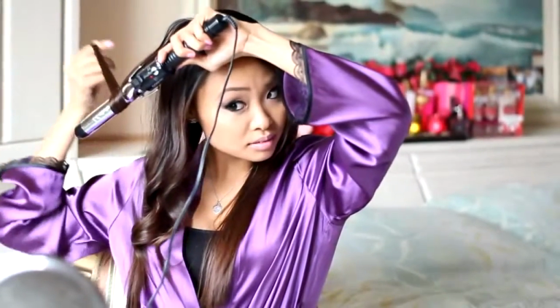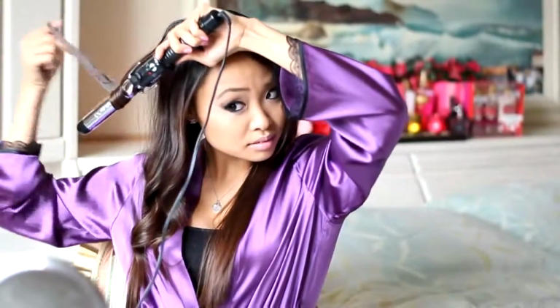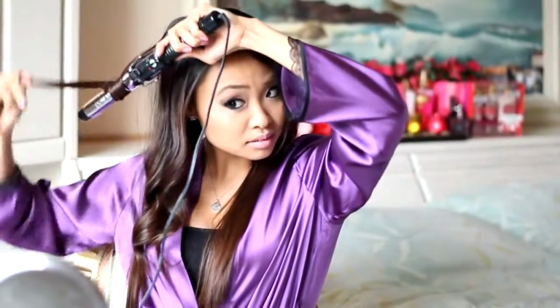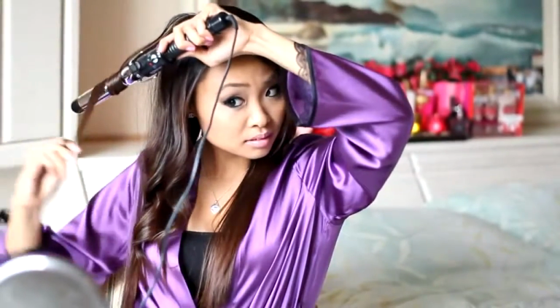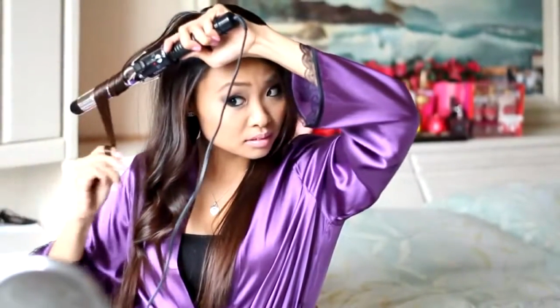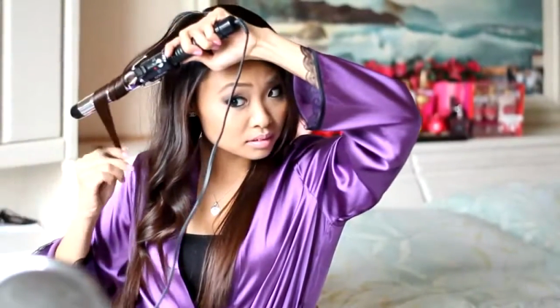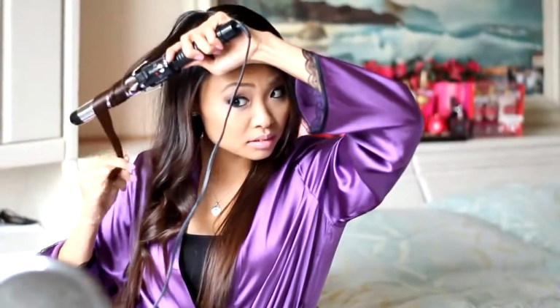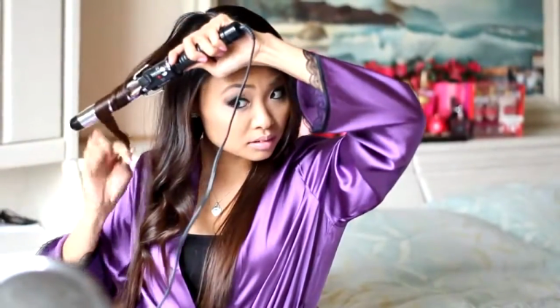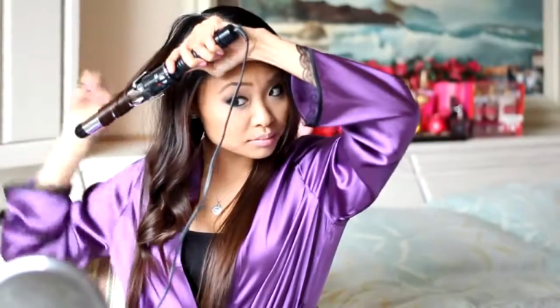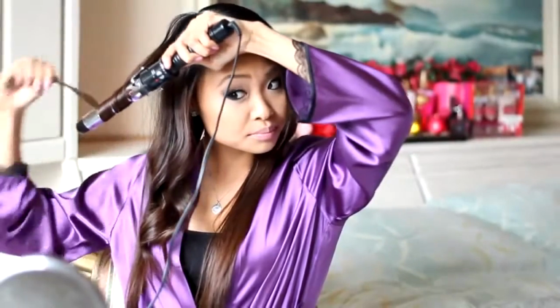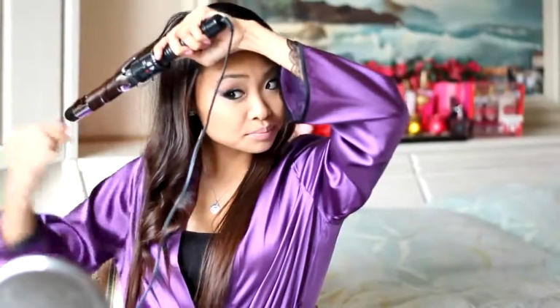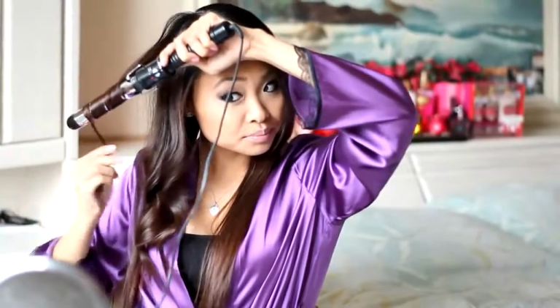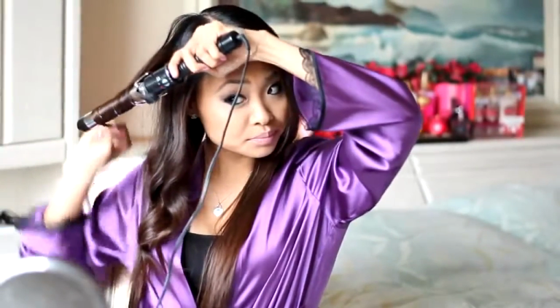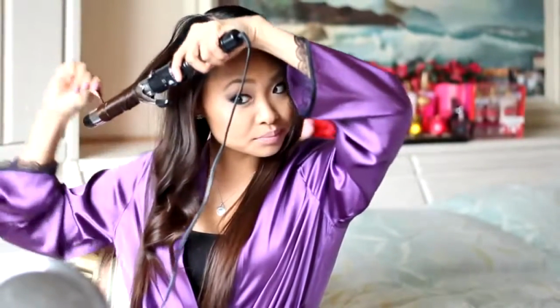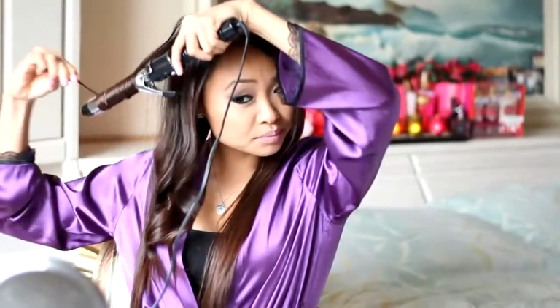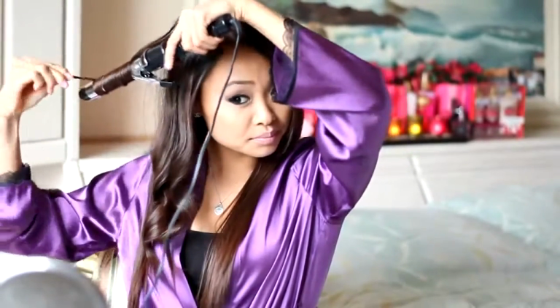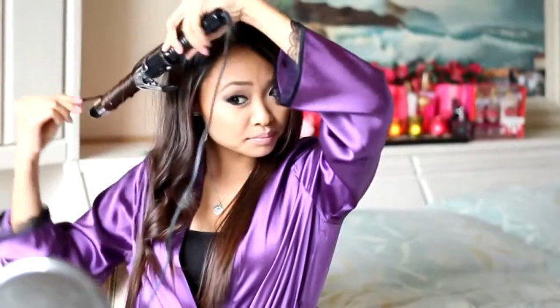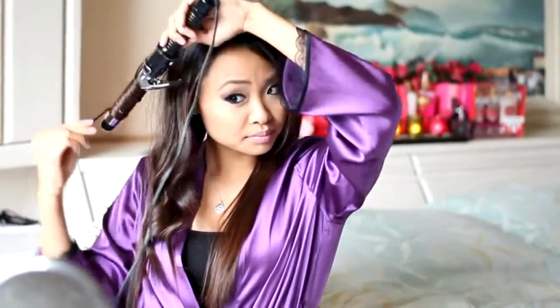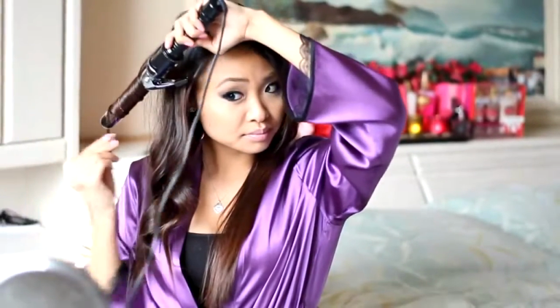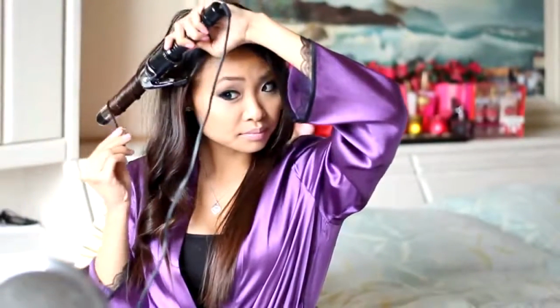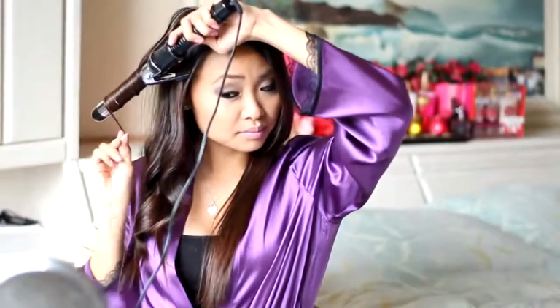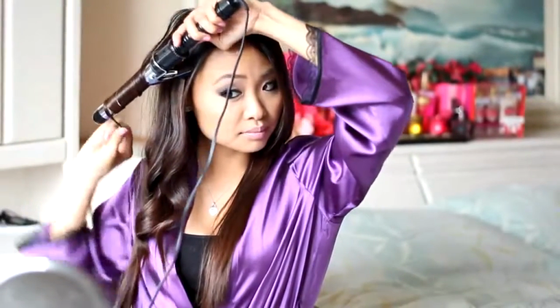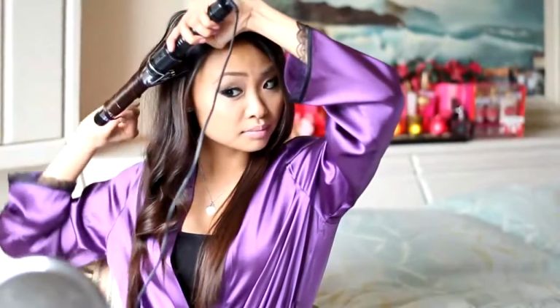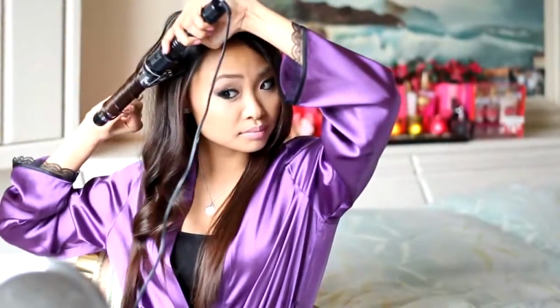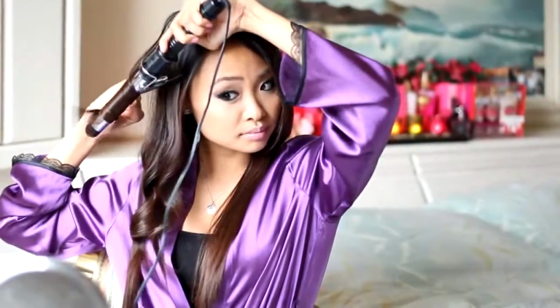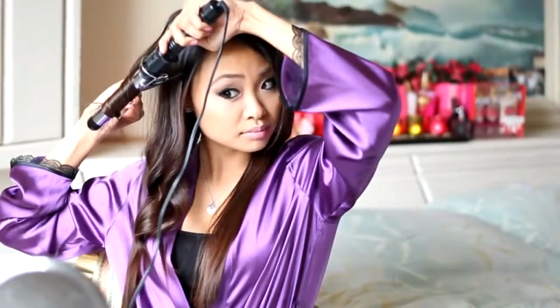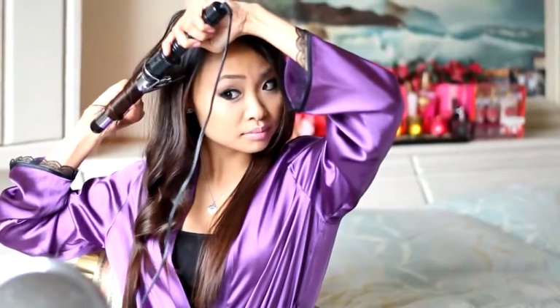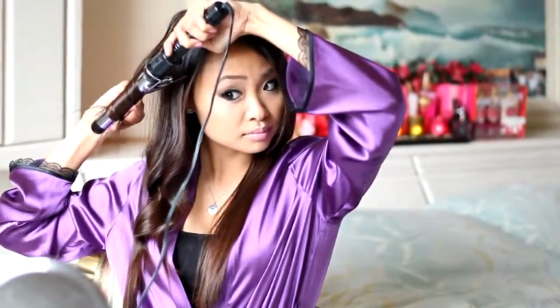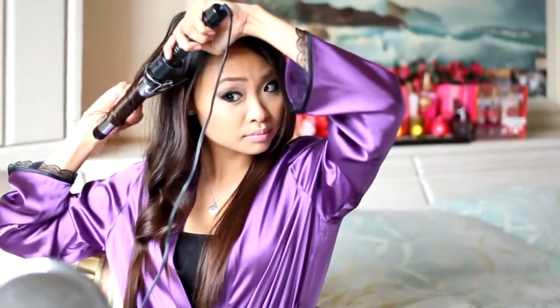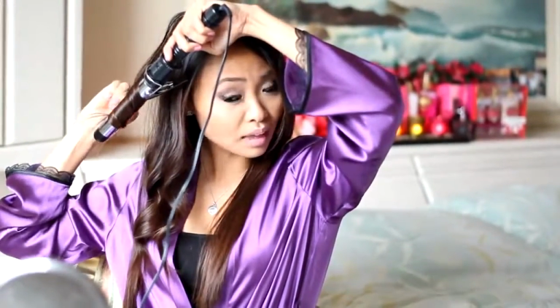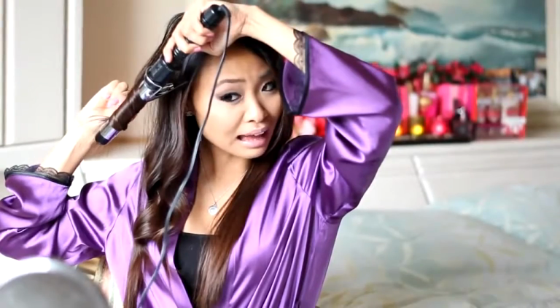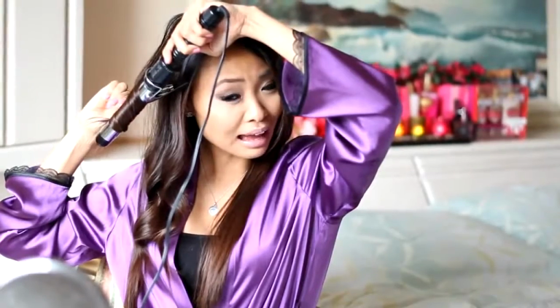For the back of the hair, alternate between curling toward the back of the hair and away from your face. It keeps the hair from winding together.